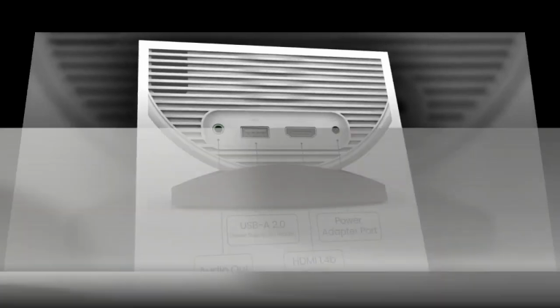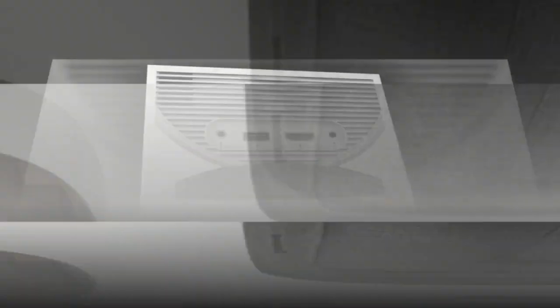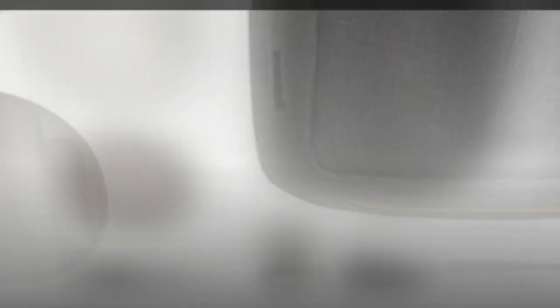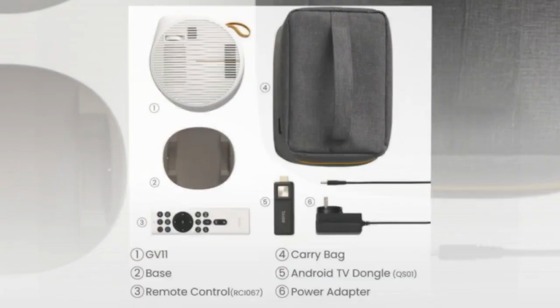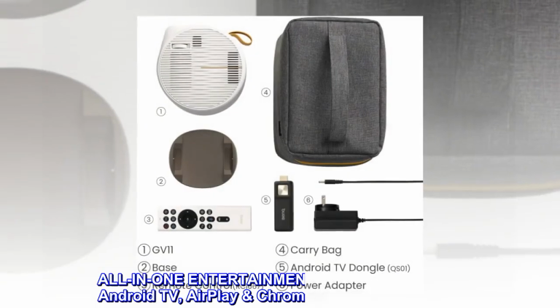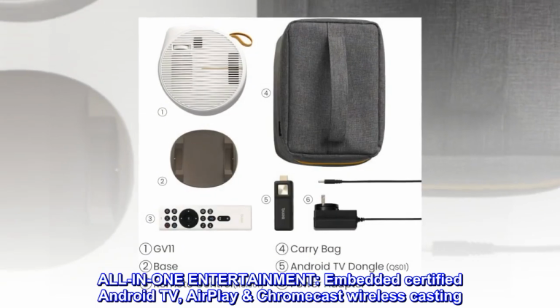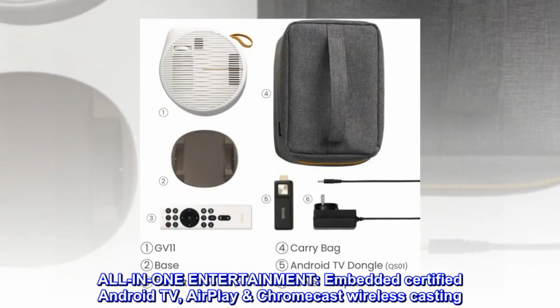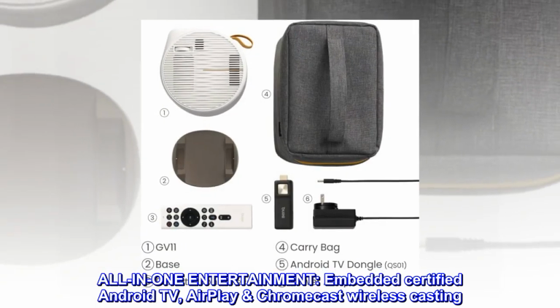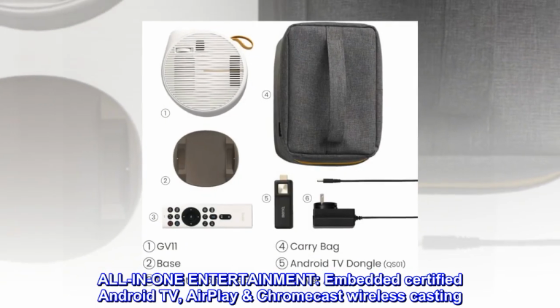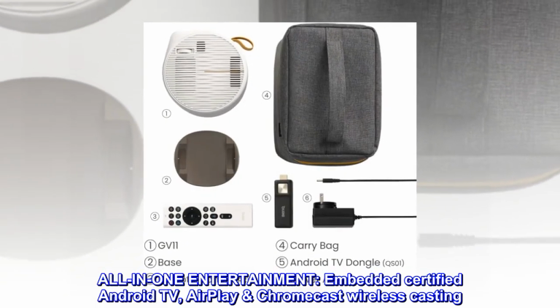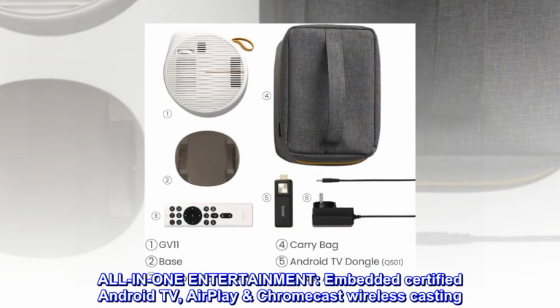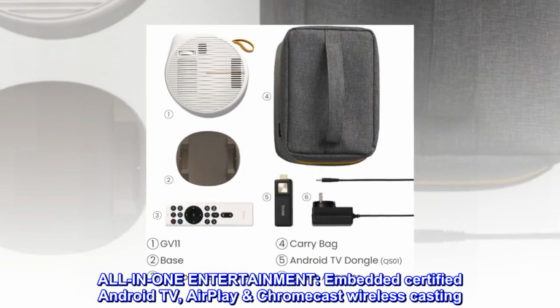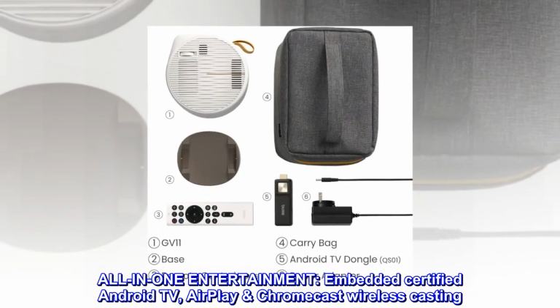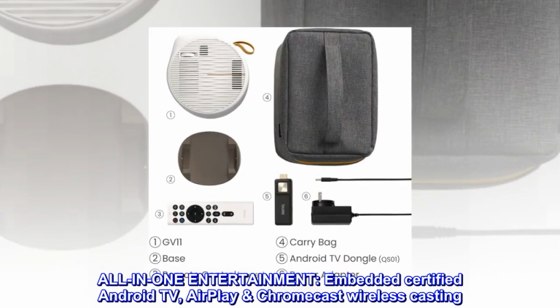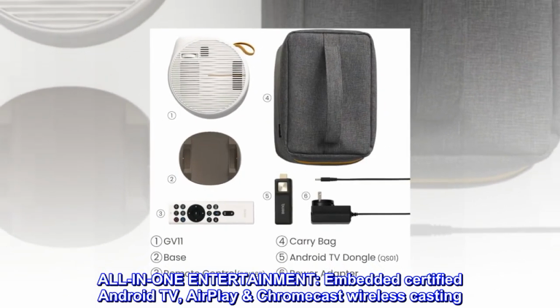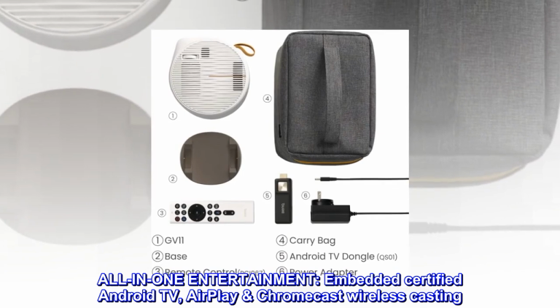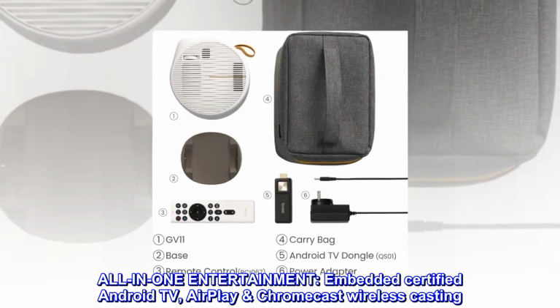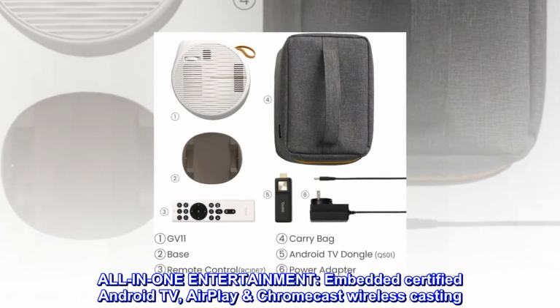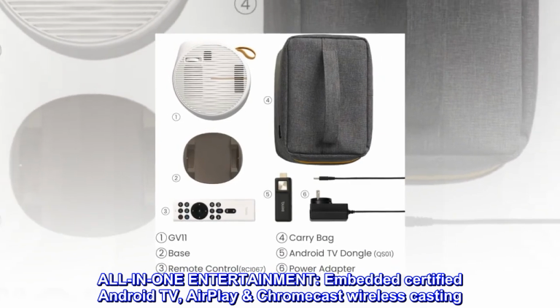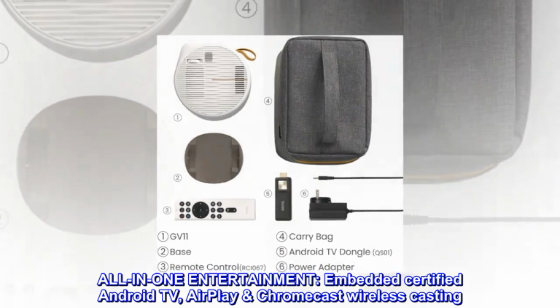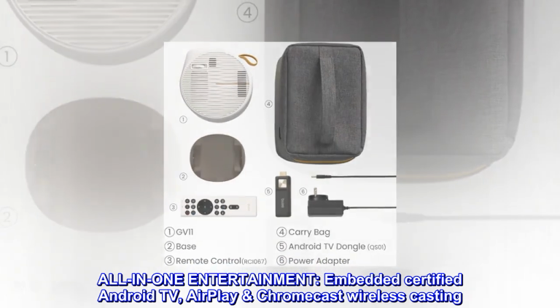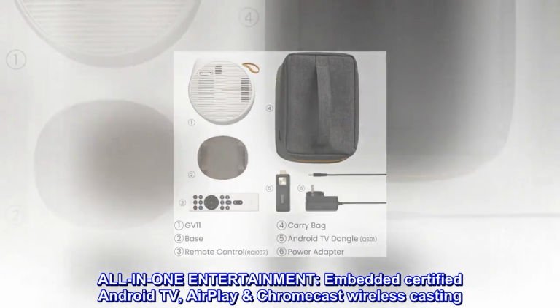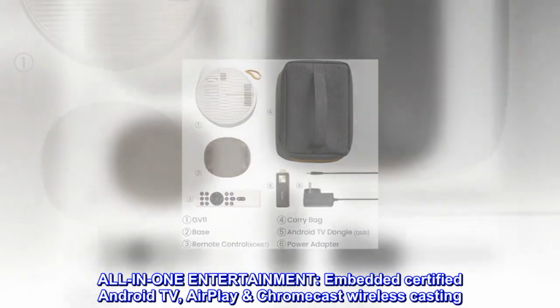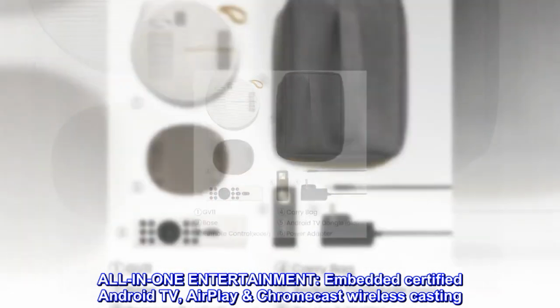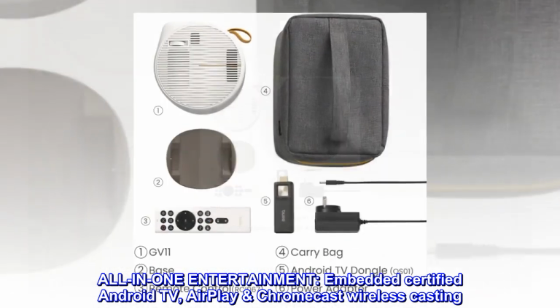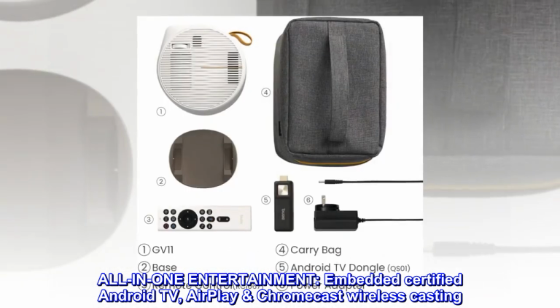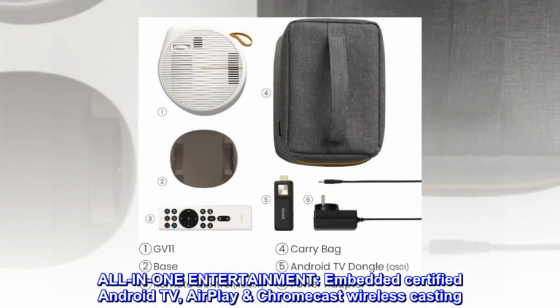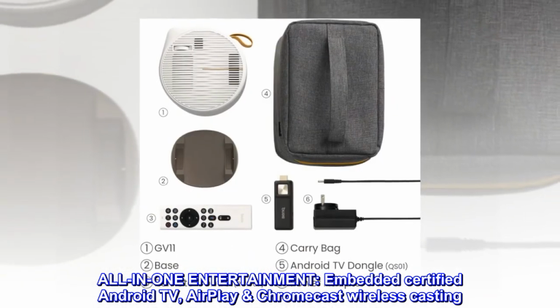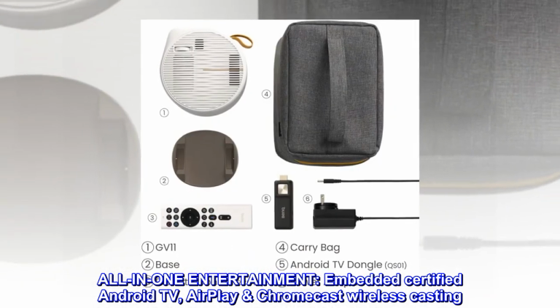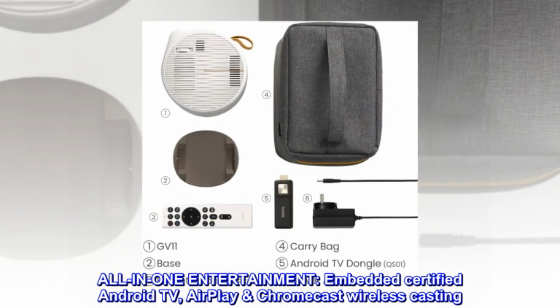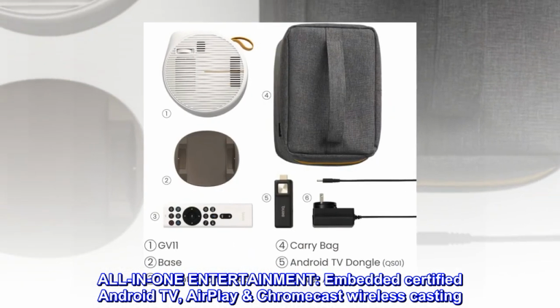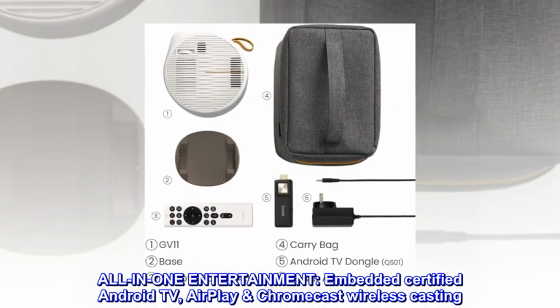All-in-one entertainment with embedded certified Android TV, AirPlay, and Chromecast wireless casting.